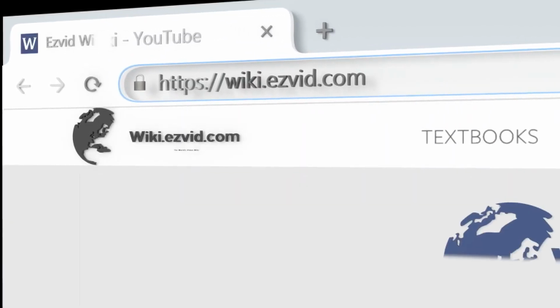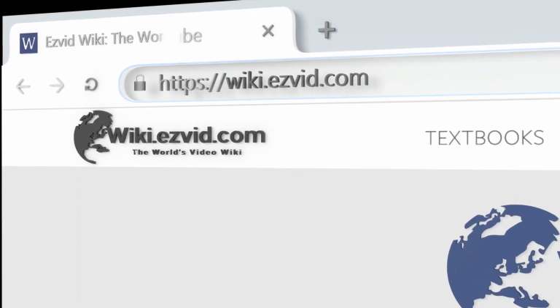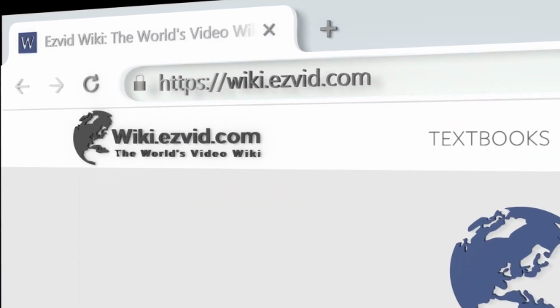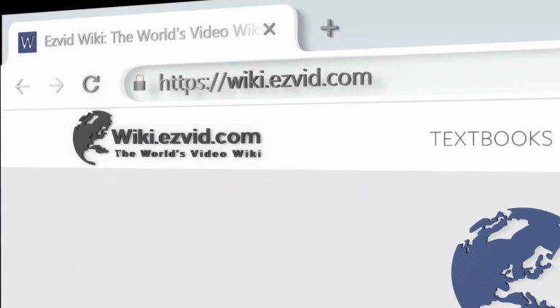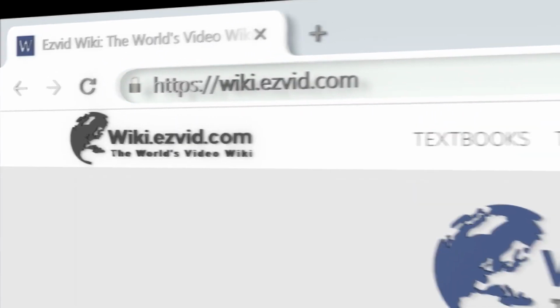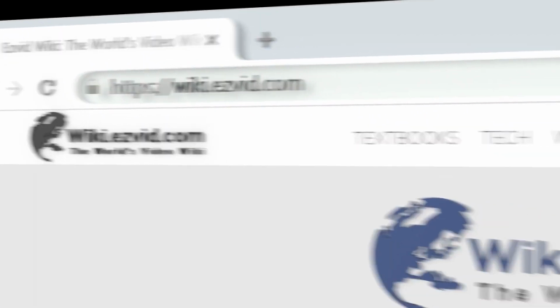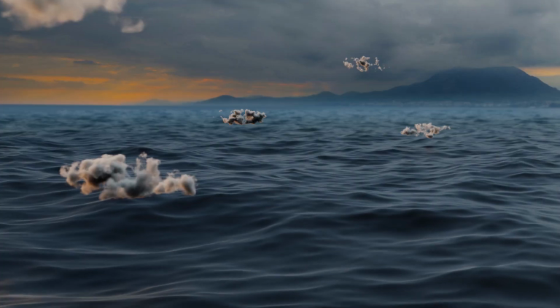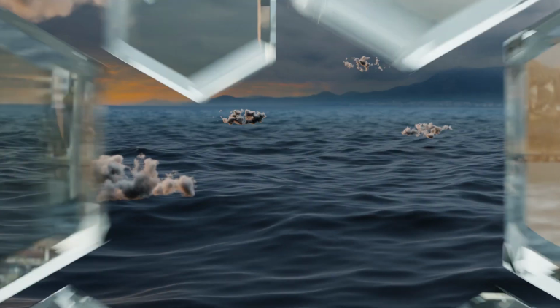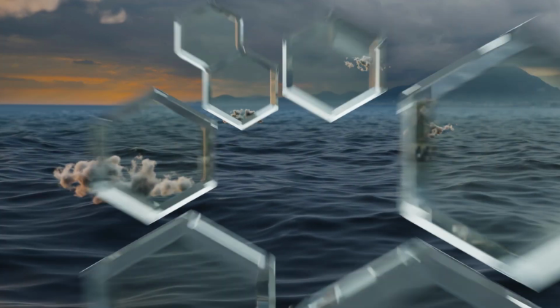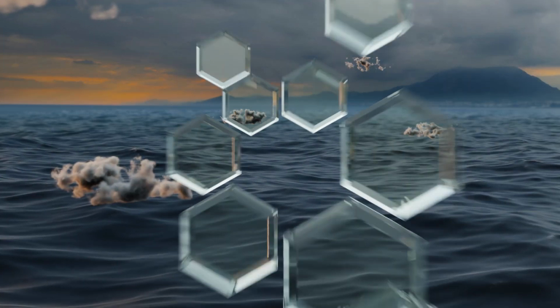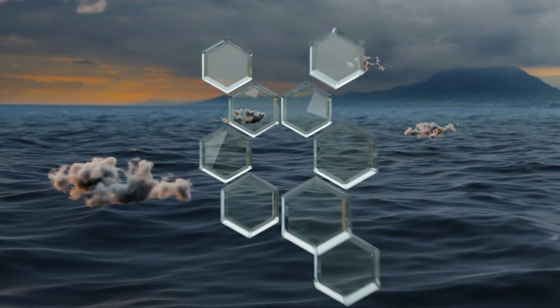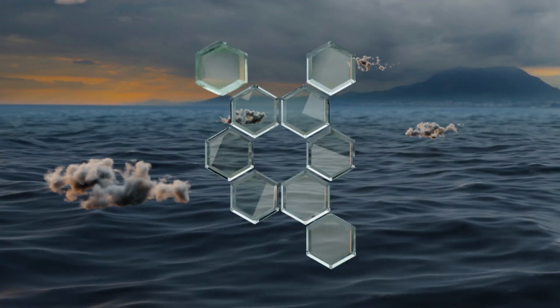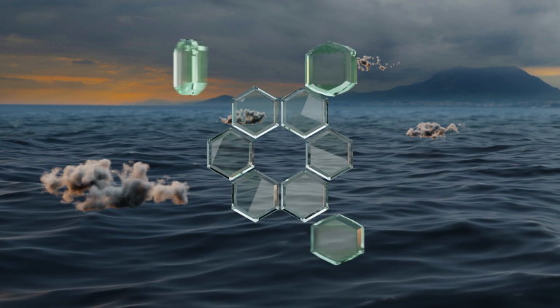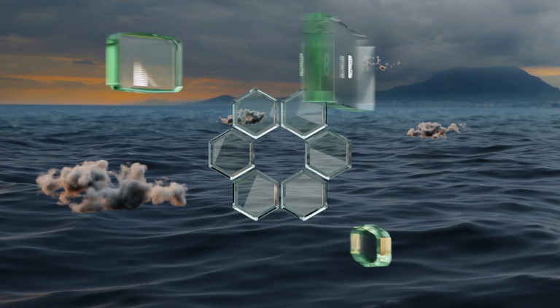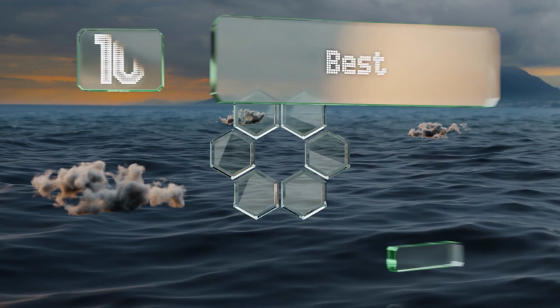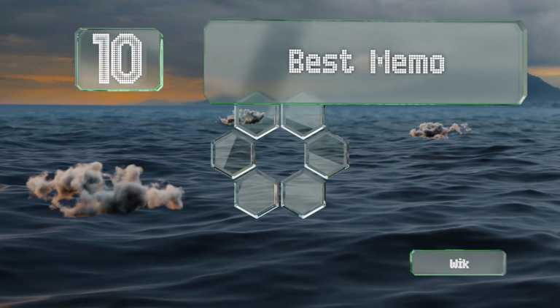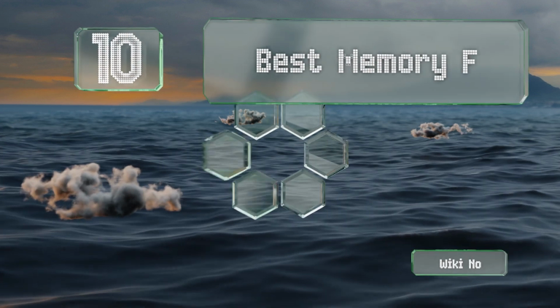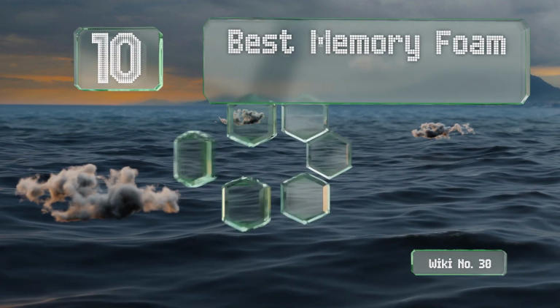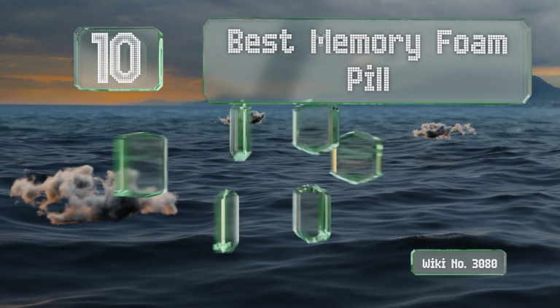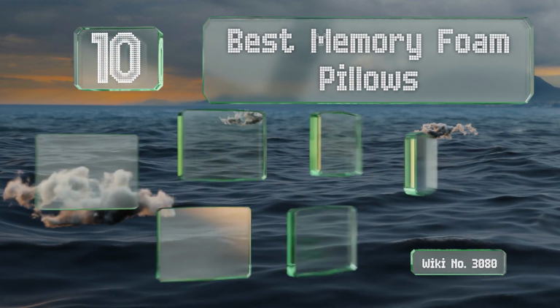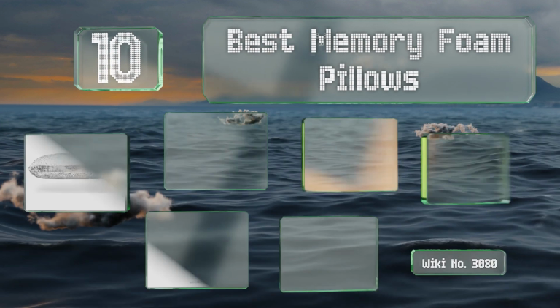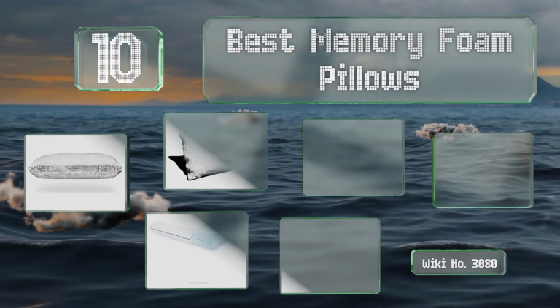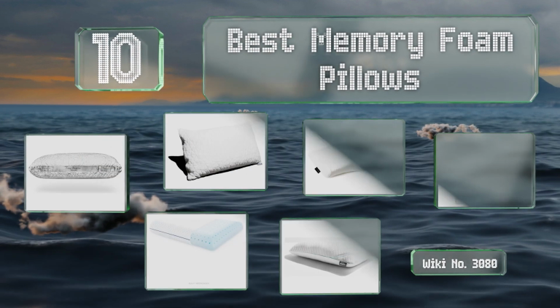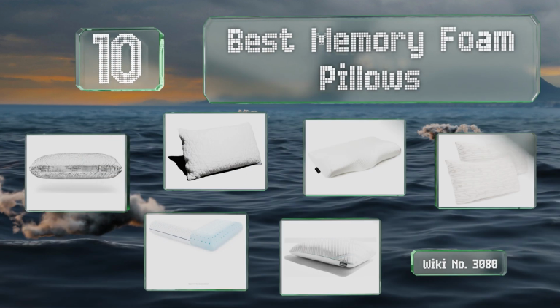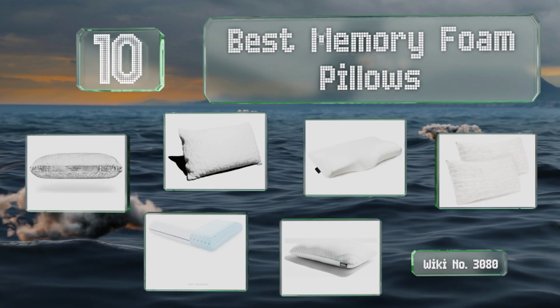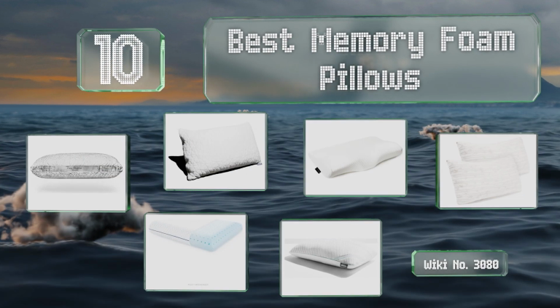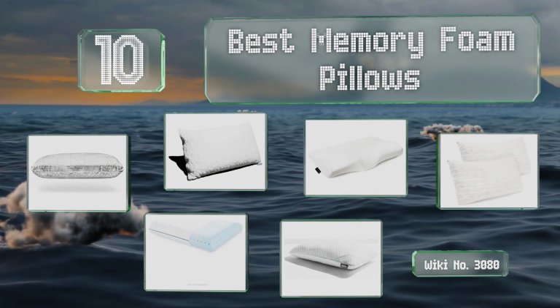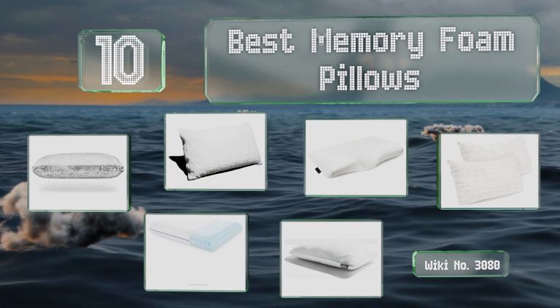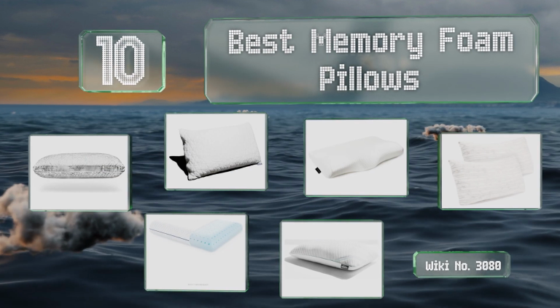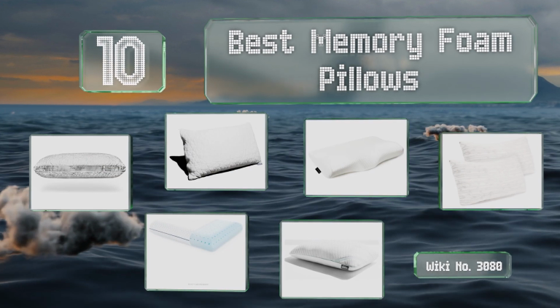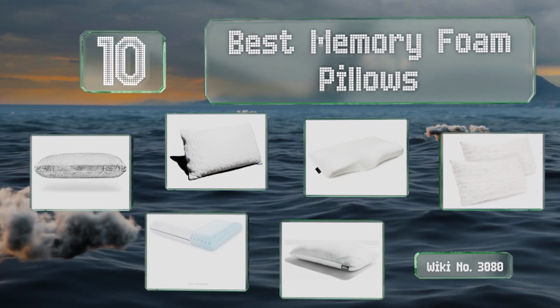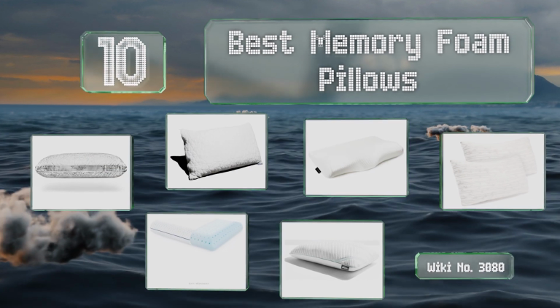EasyVid presents the 10 best memory foam pillows. Let's get started with the list.